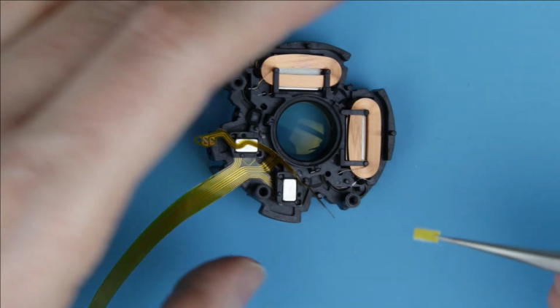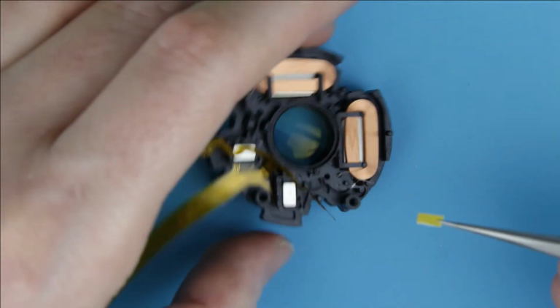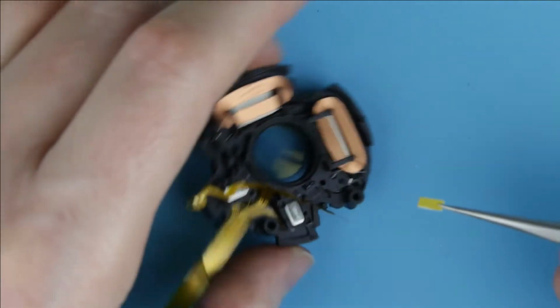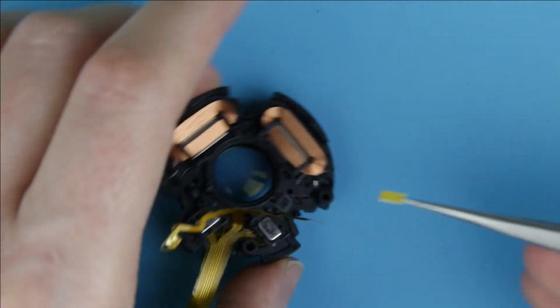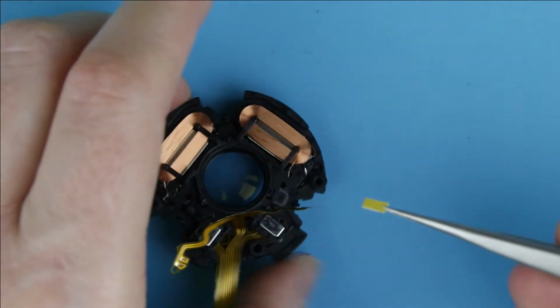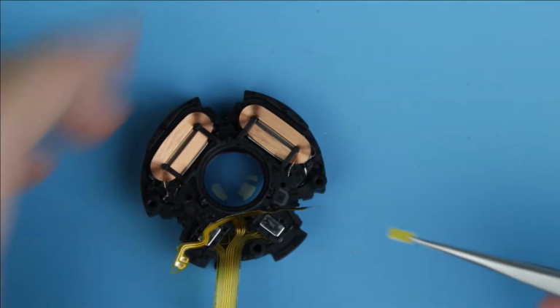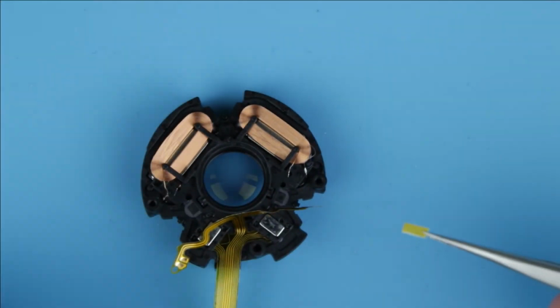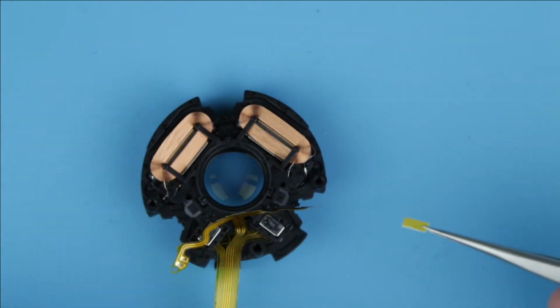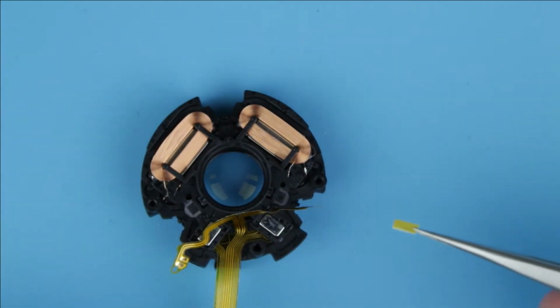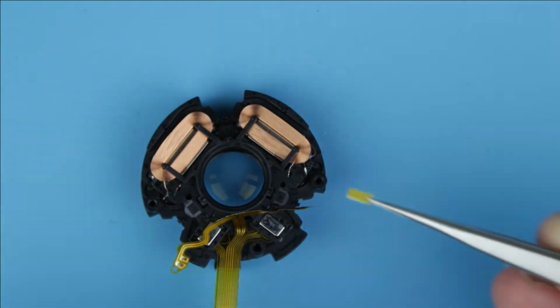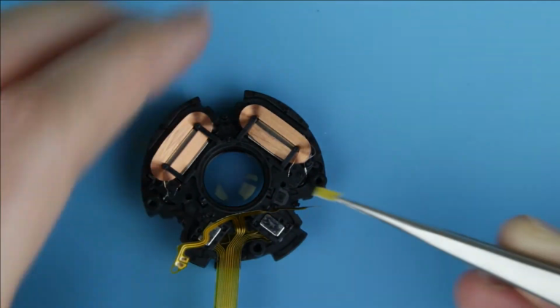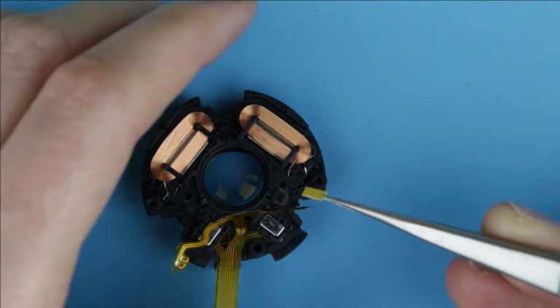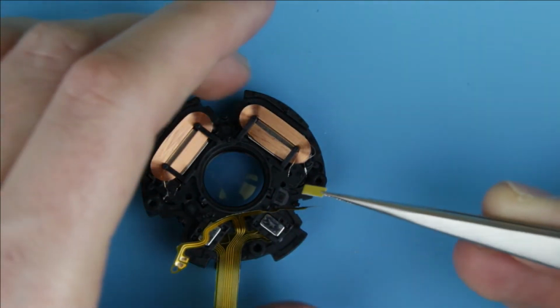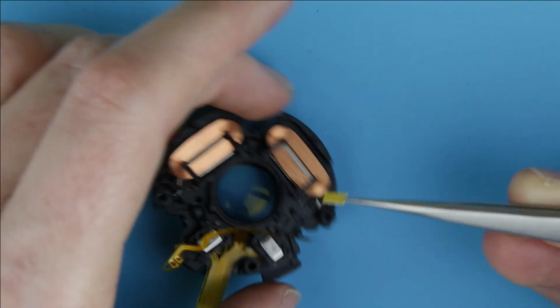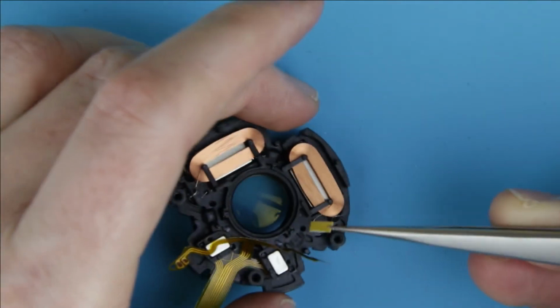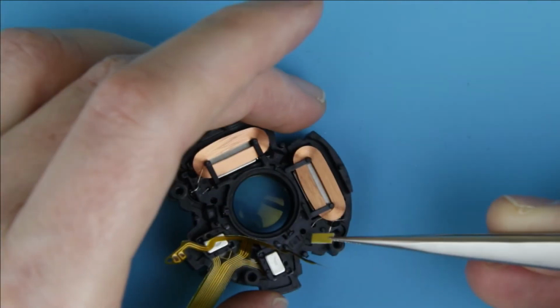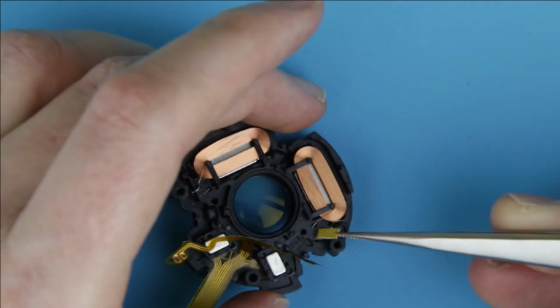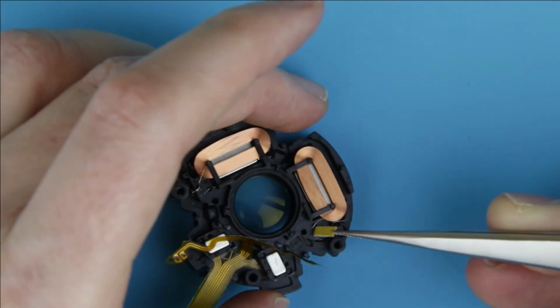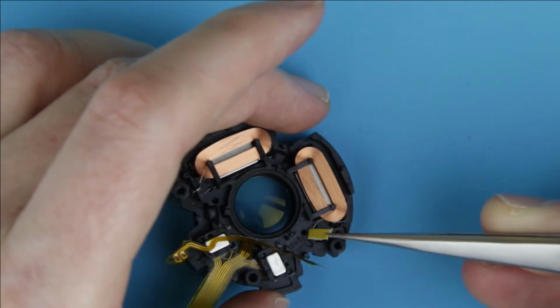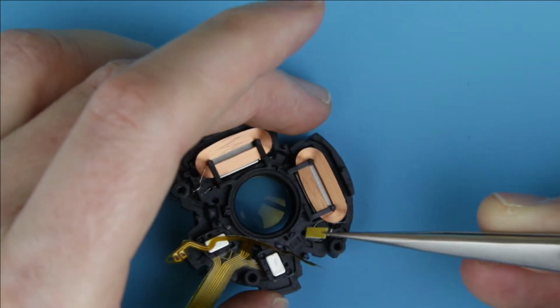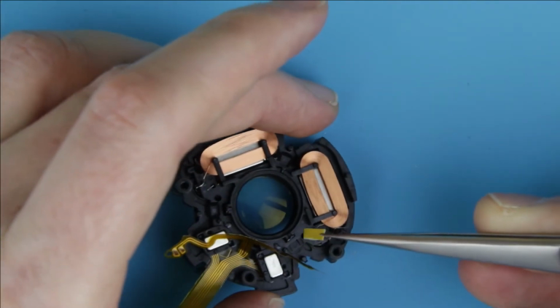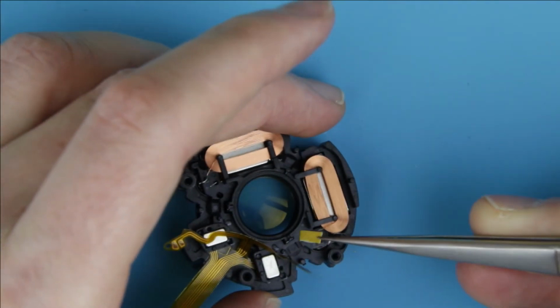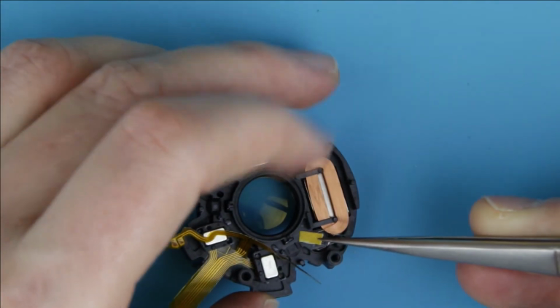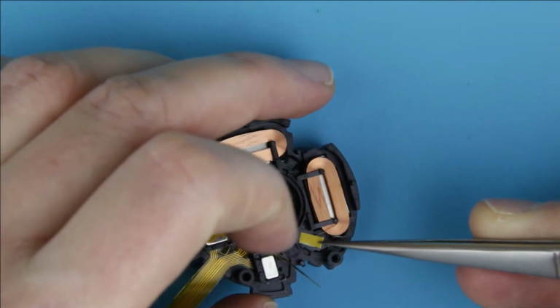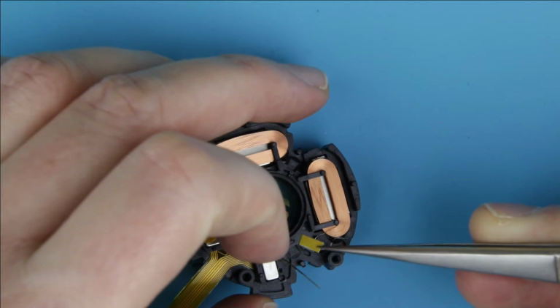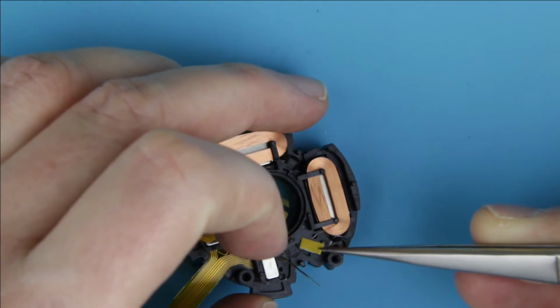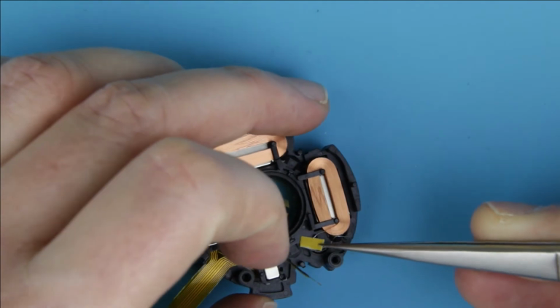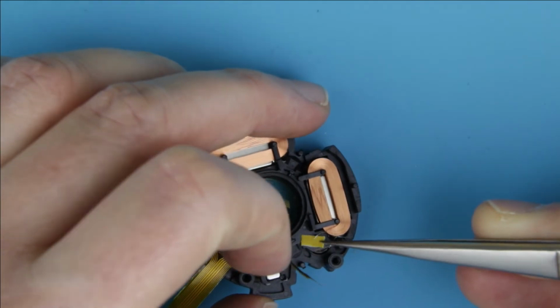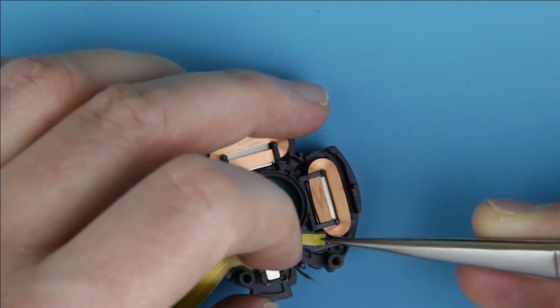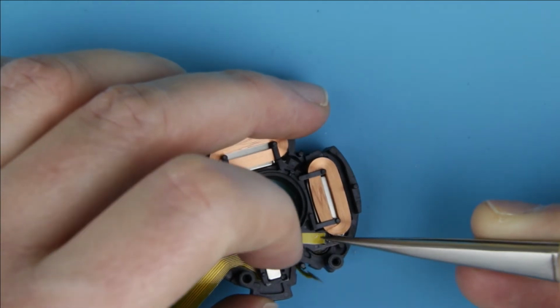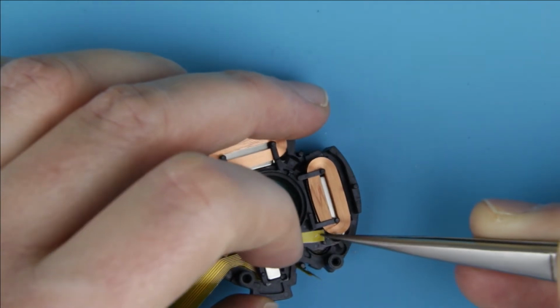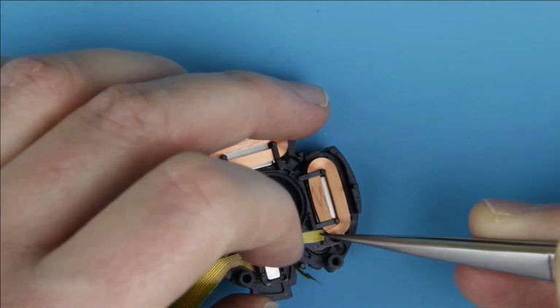There is no glue on the two arms of the flex cable, so I use two-sided adhesive tape to stick them to the IS unit.